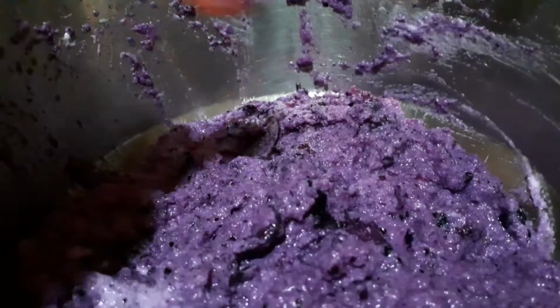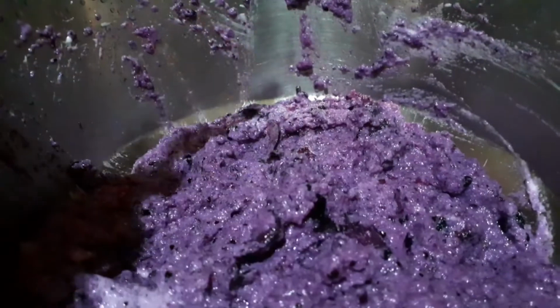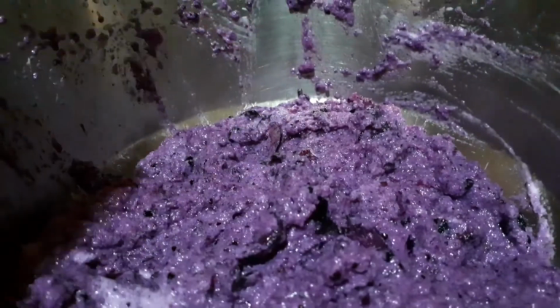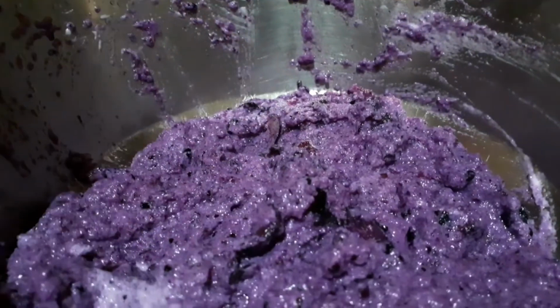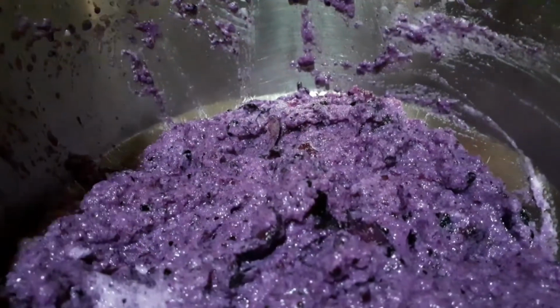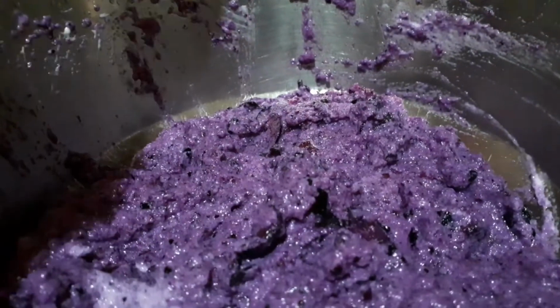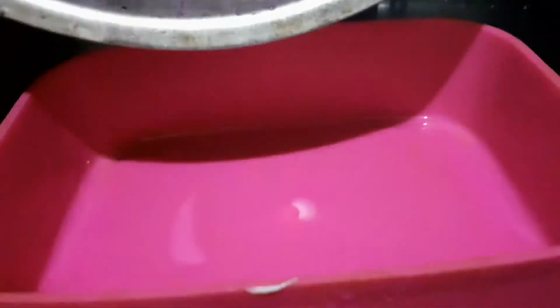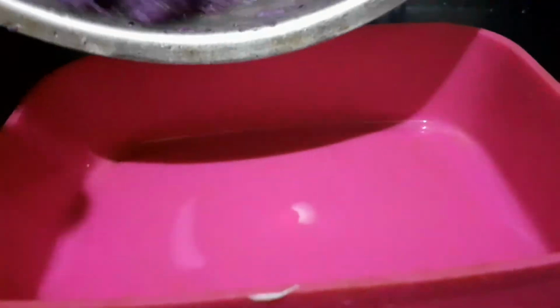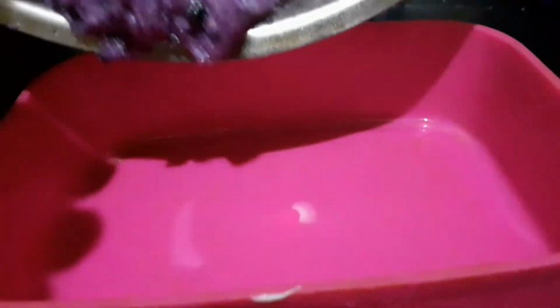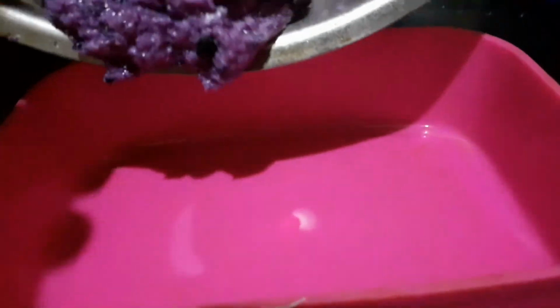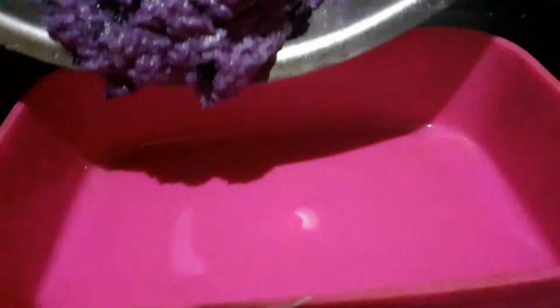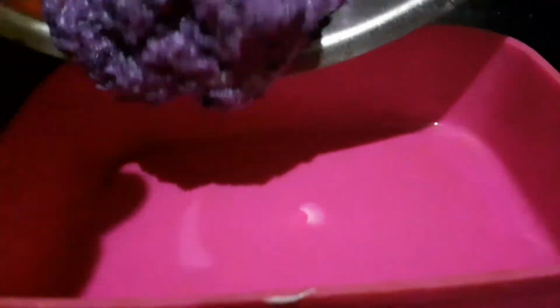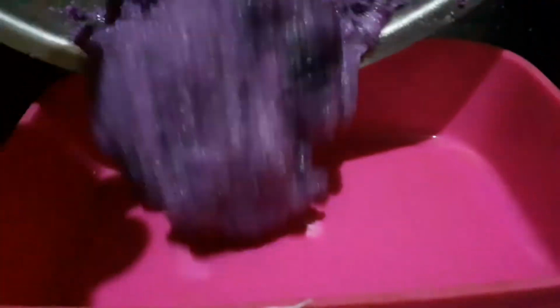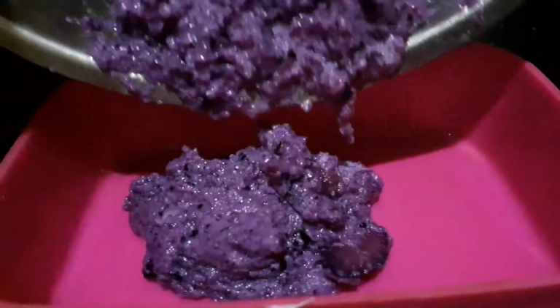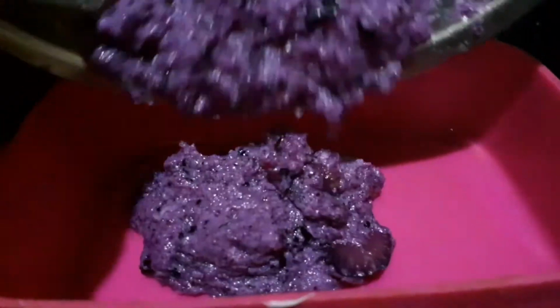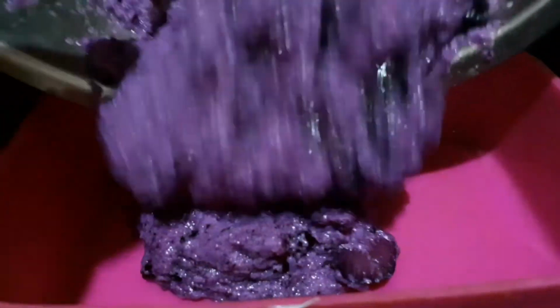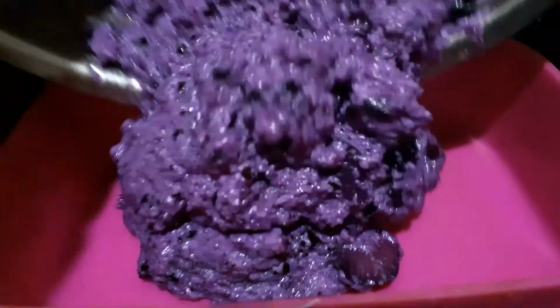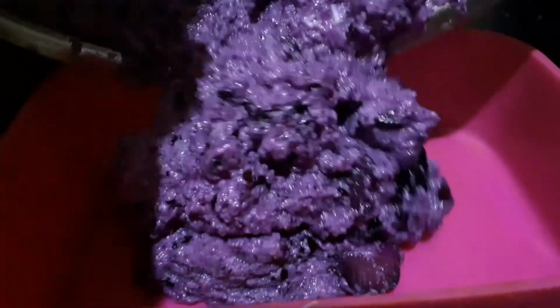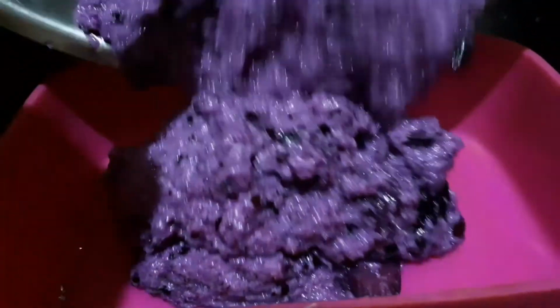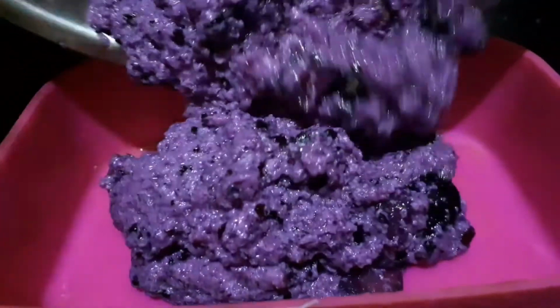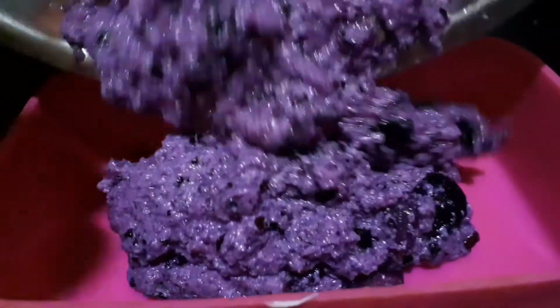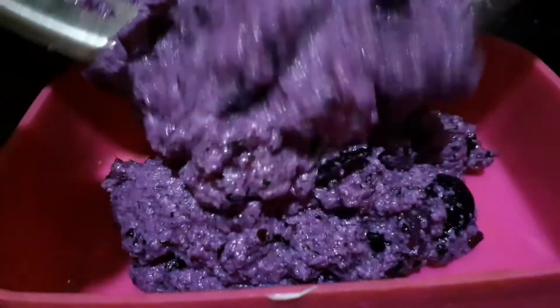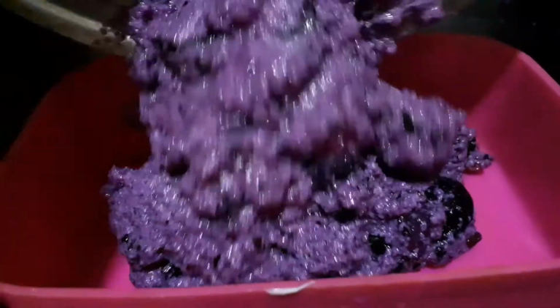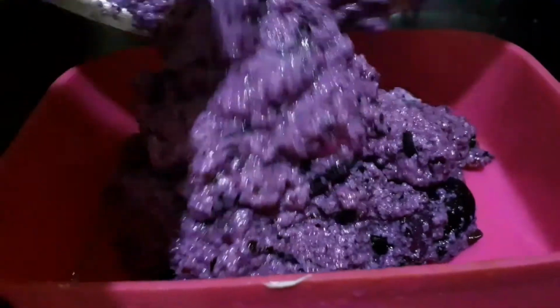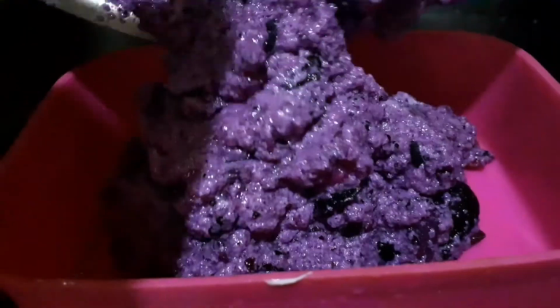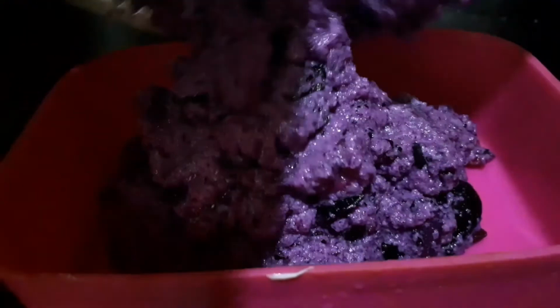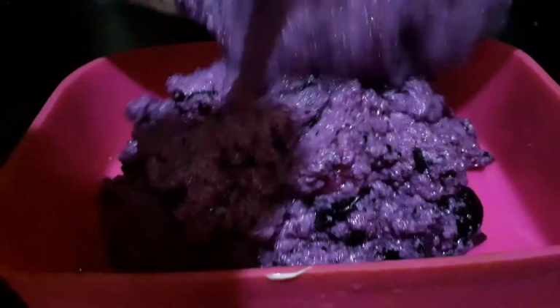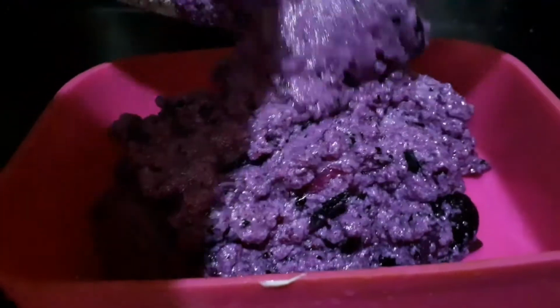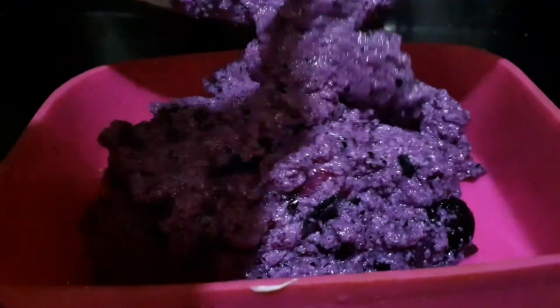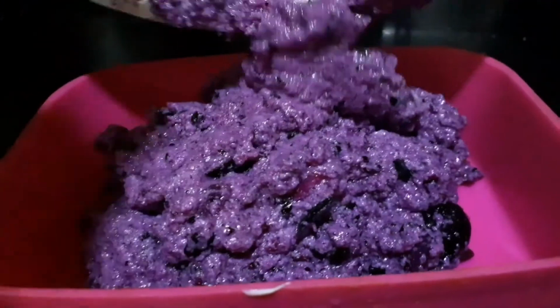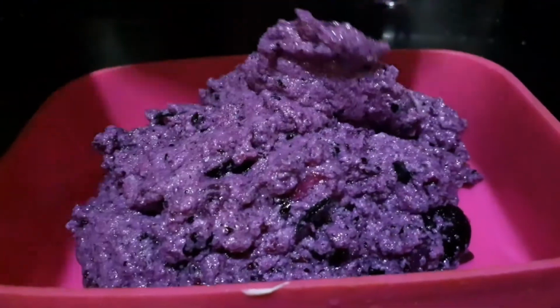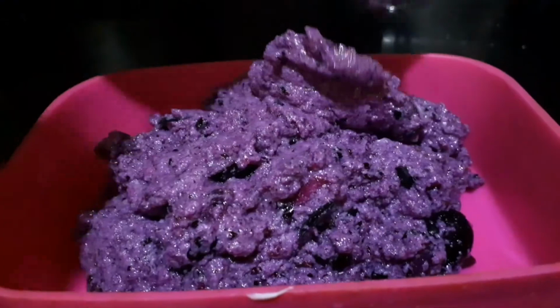Refrigerate for 4 to 5 hours. Once completely set, scoop out and serve.